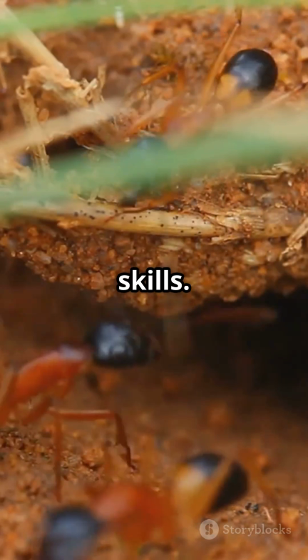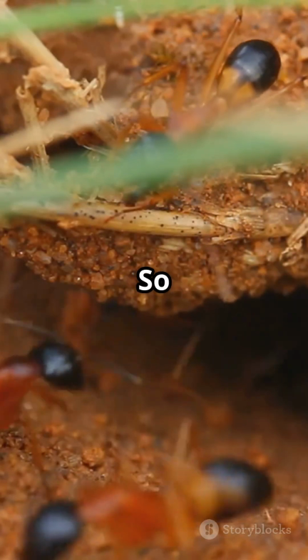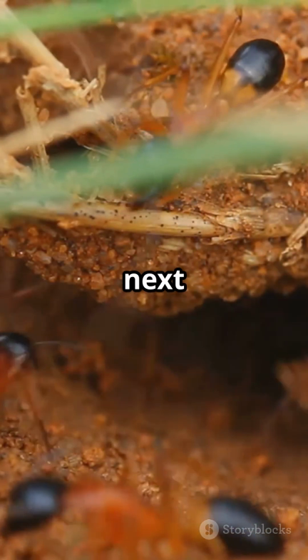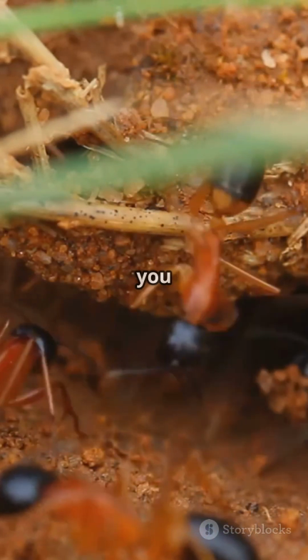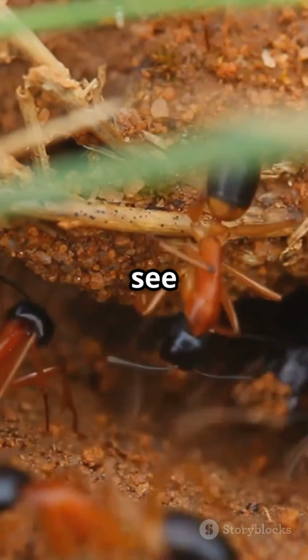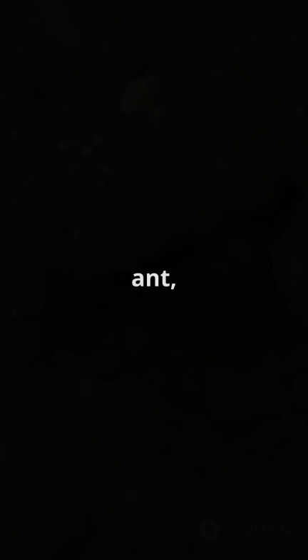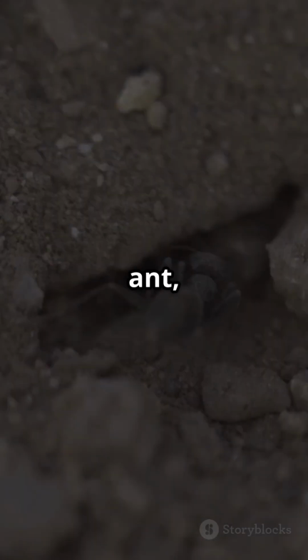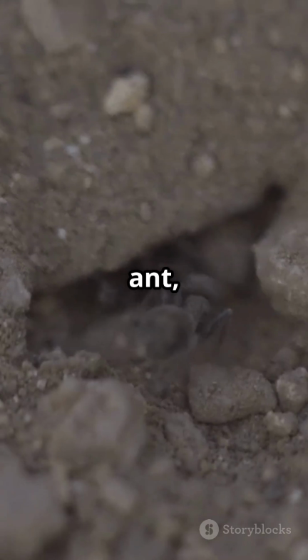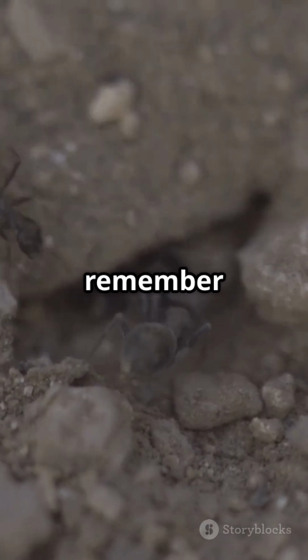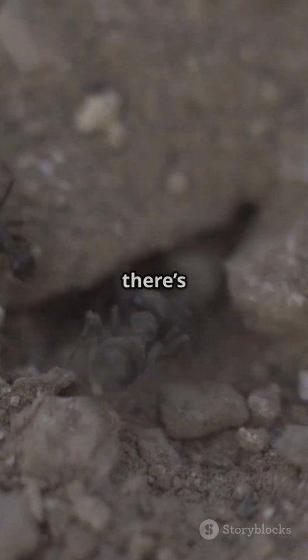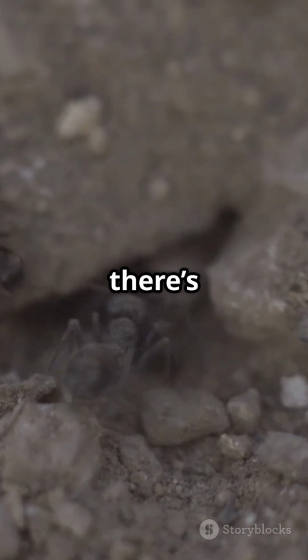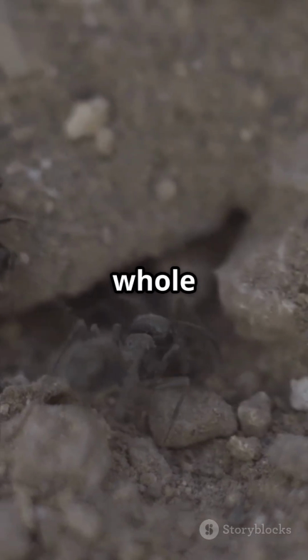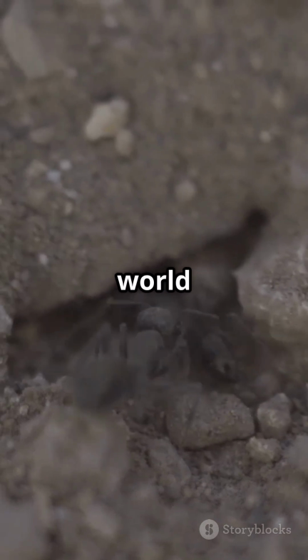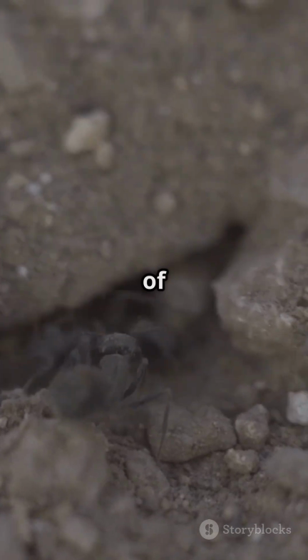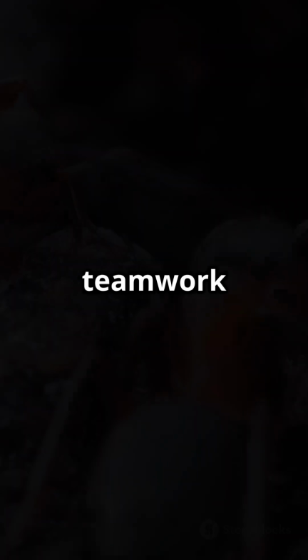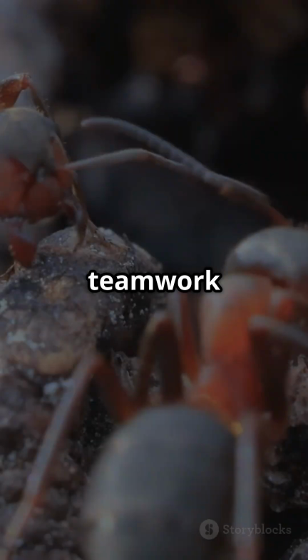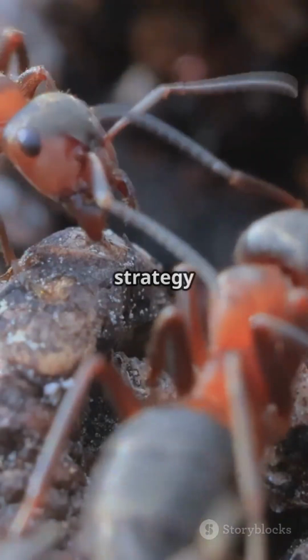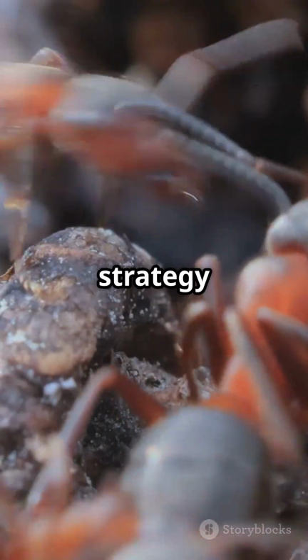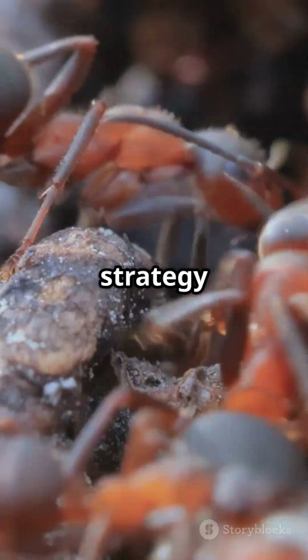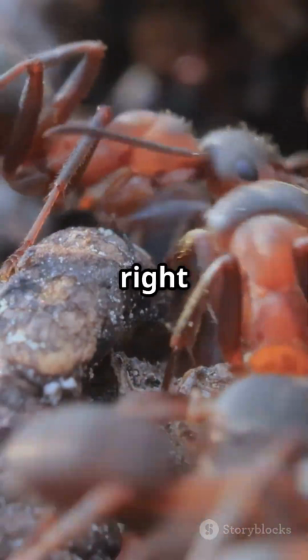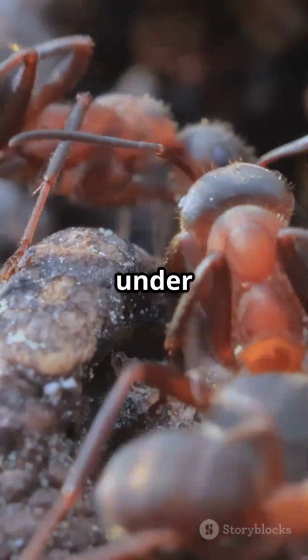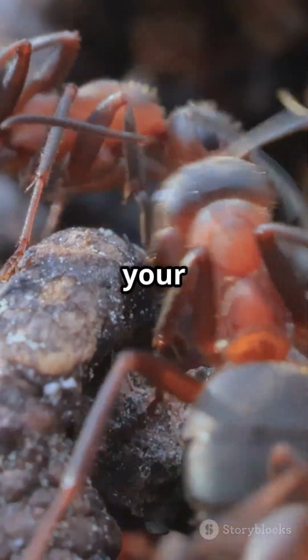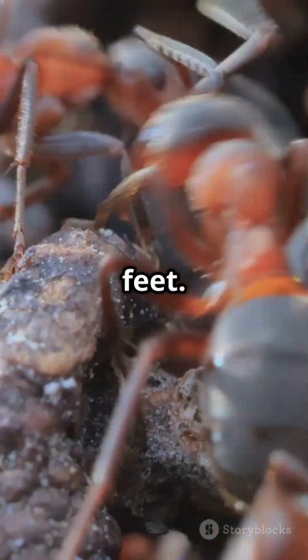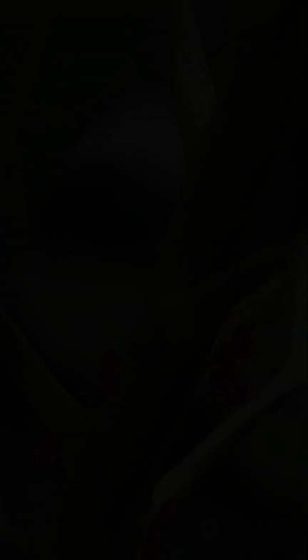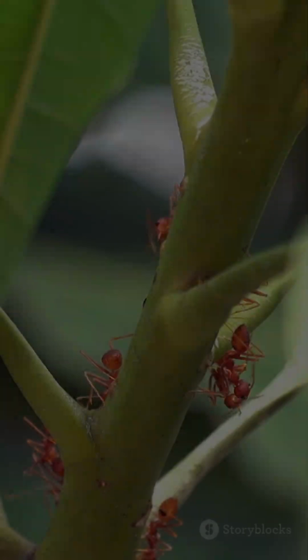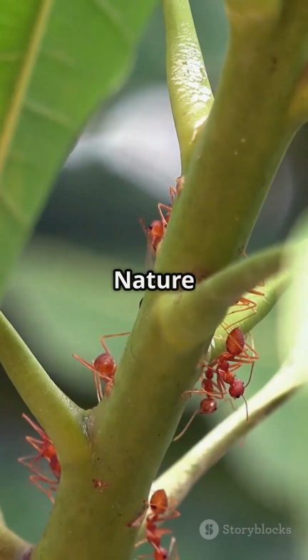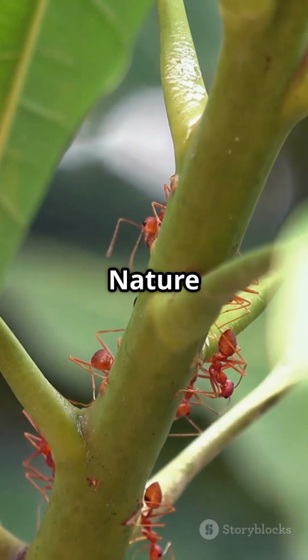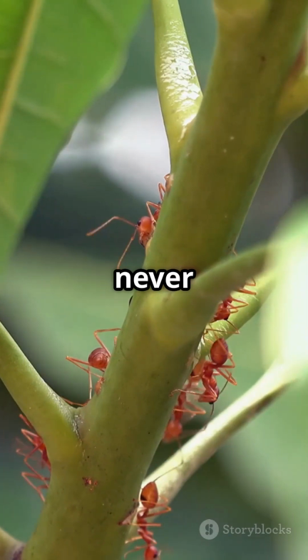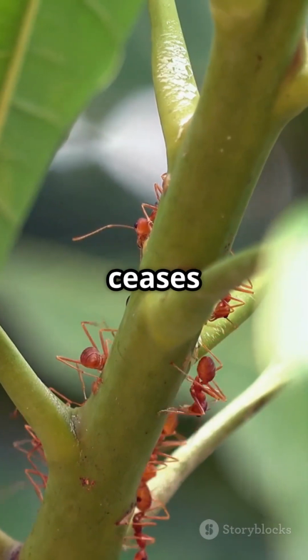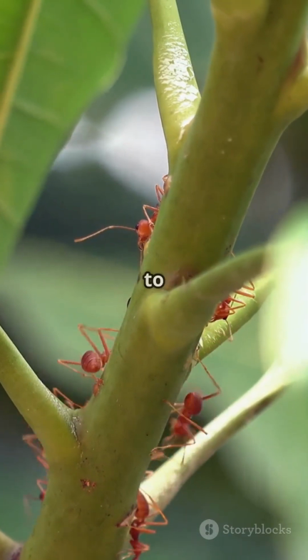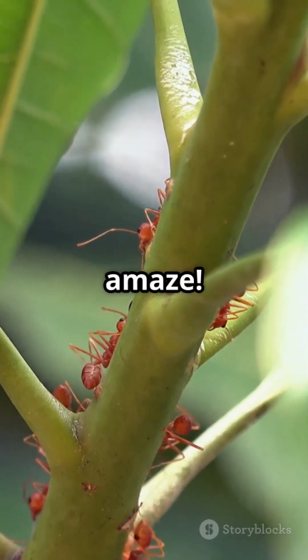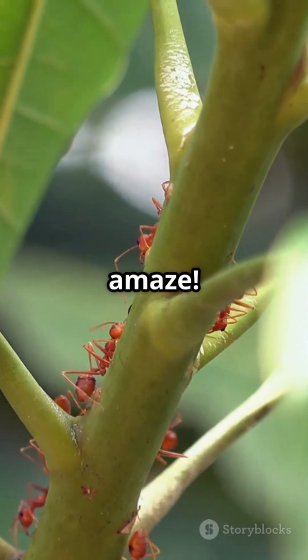So next time you see an ant, remember there's a whole world of teamwork and strategy right under your feet. Nature never ceases to amaze.